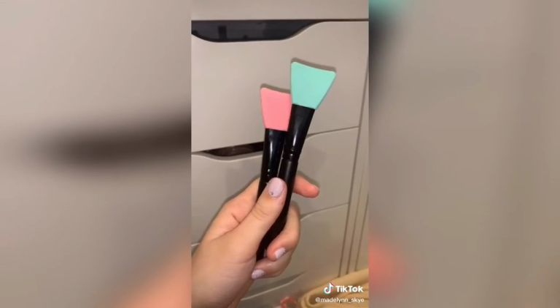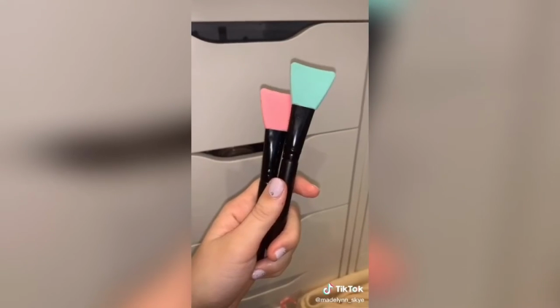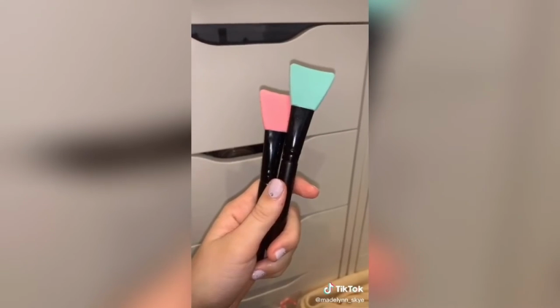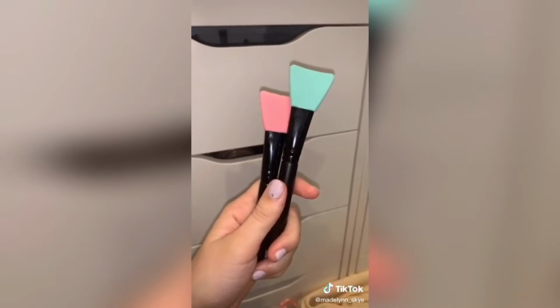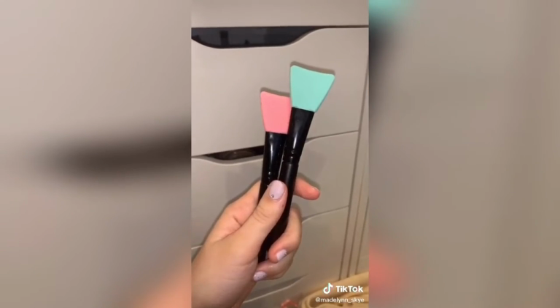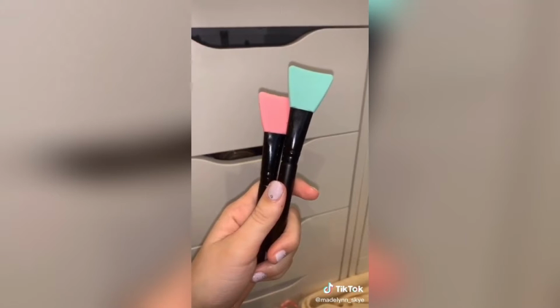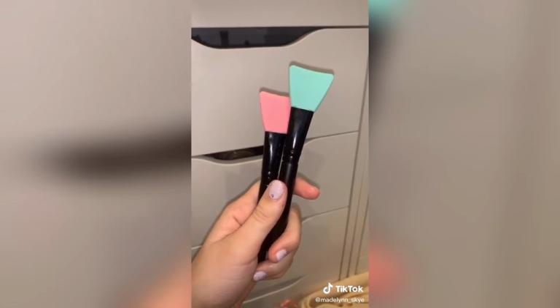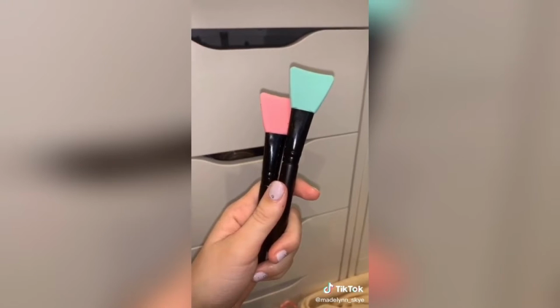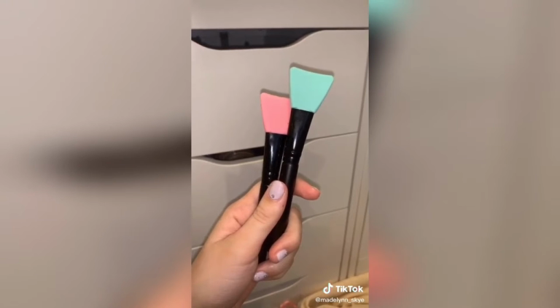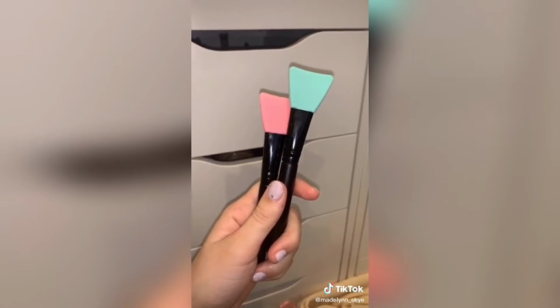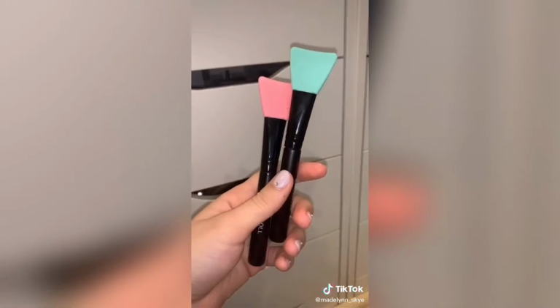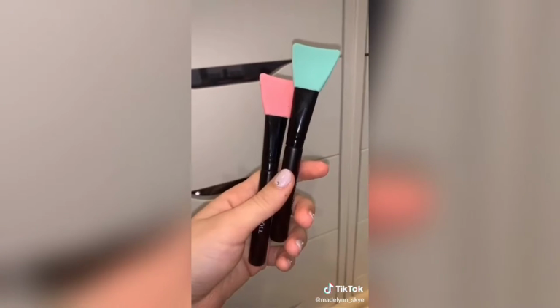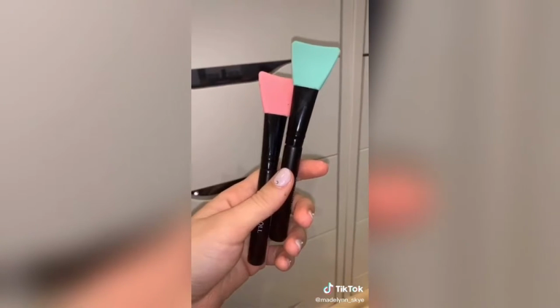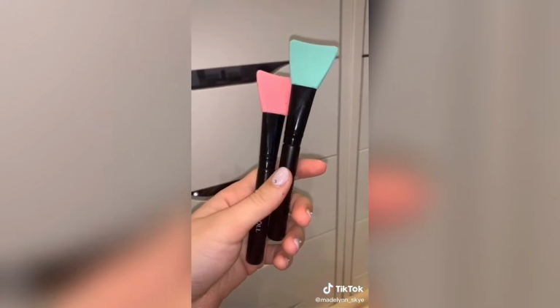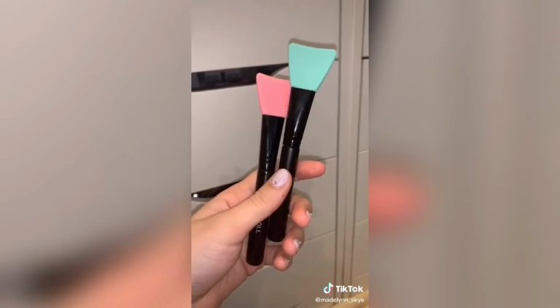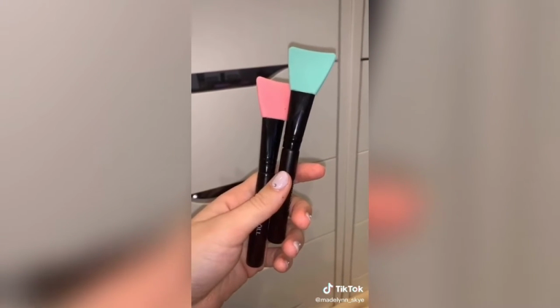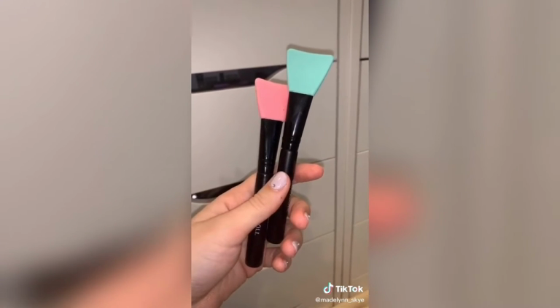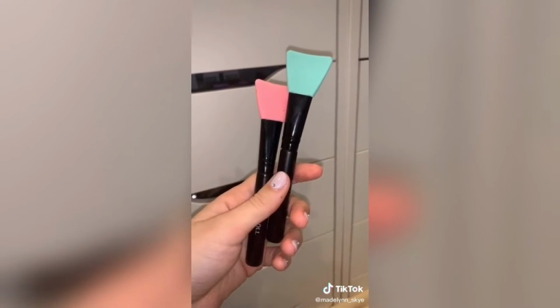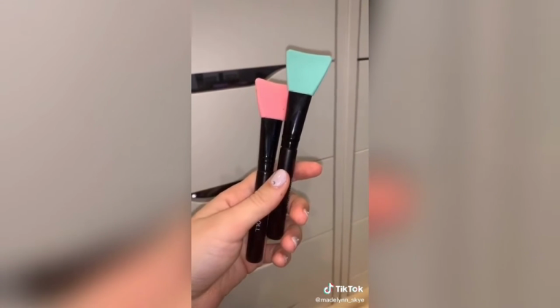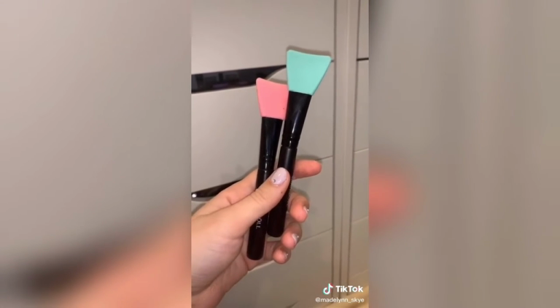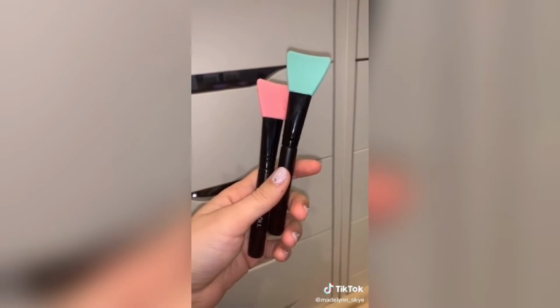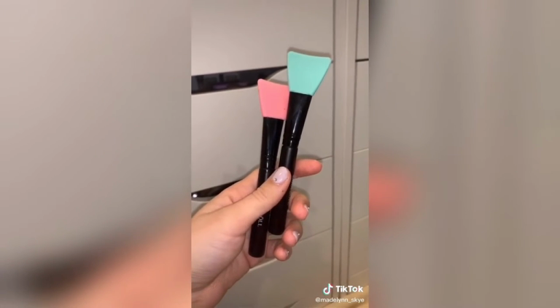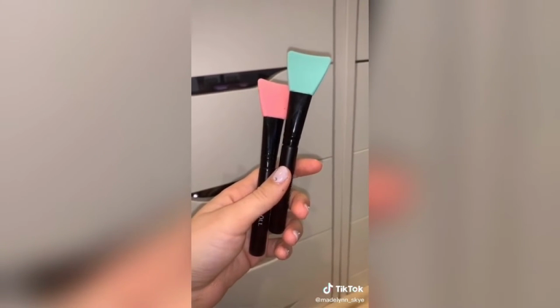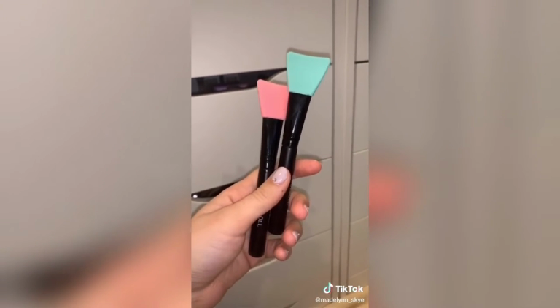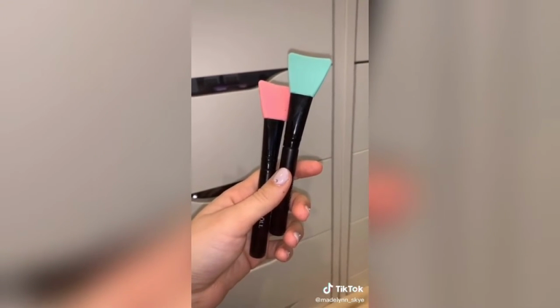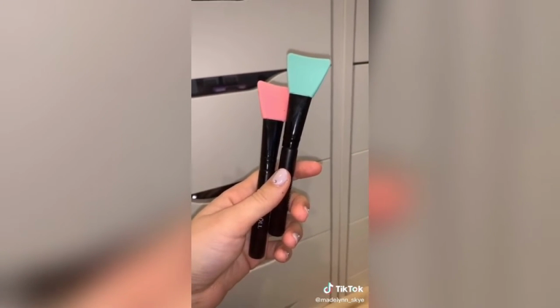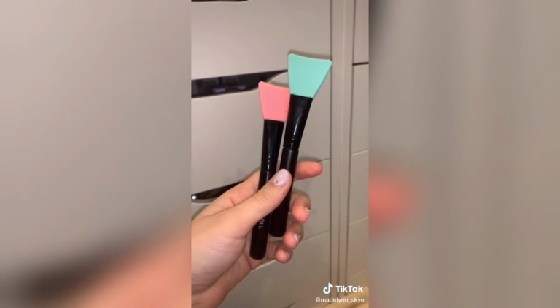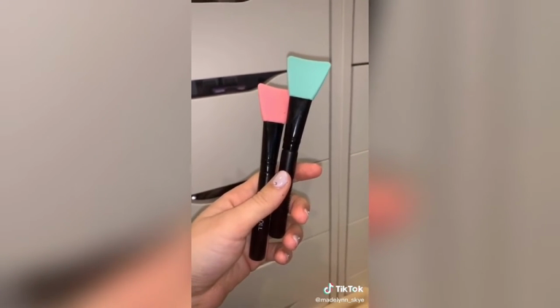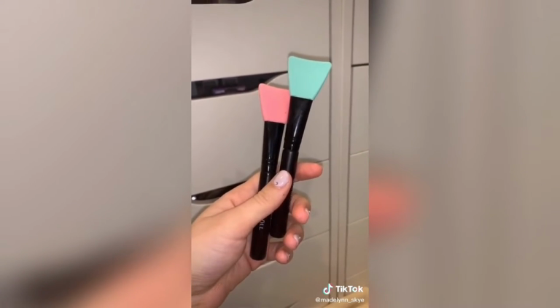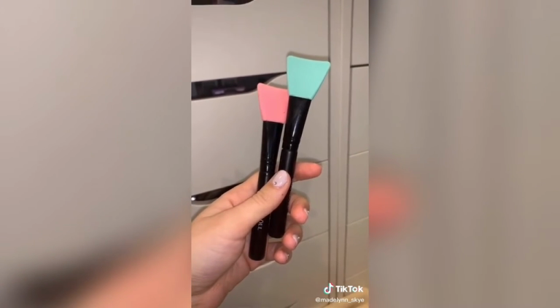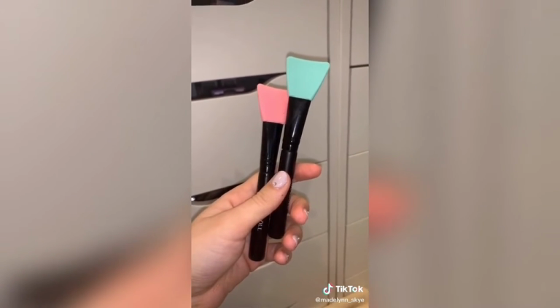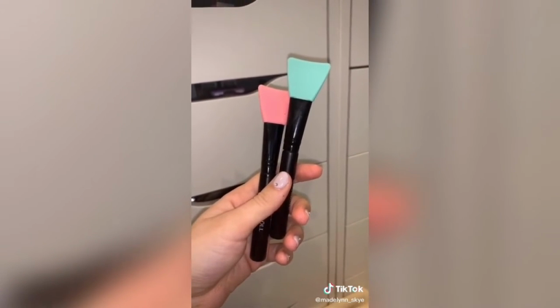Next are these silicone brushes. I use them to apply my face masks and serums and they're so easy to clean off.